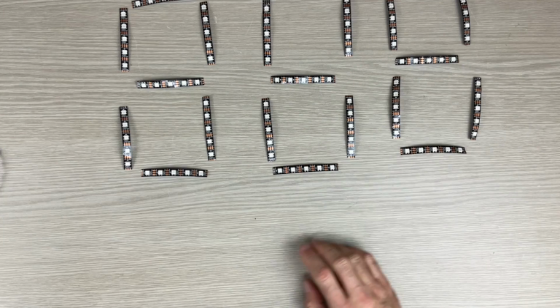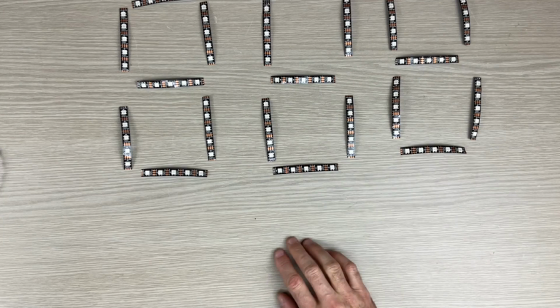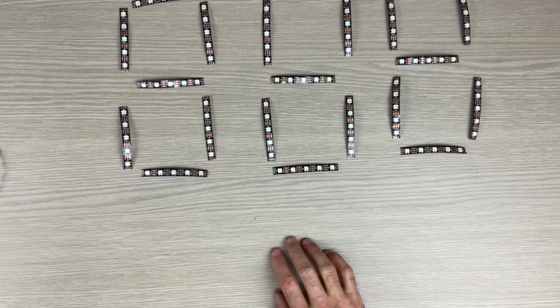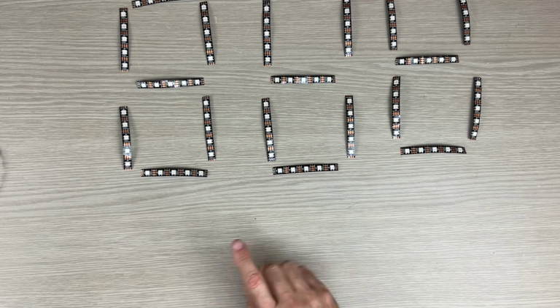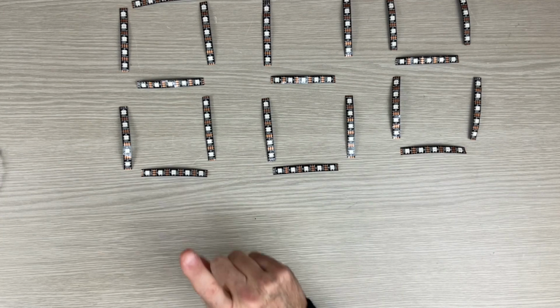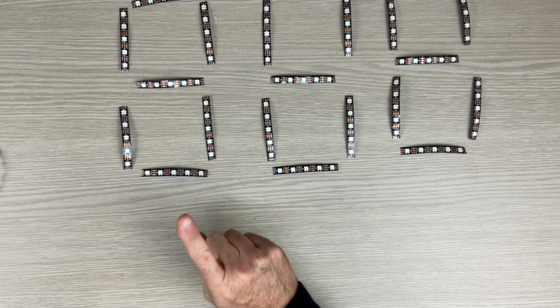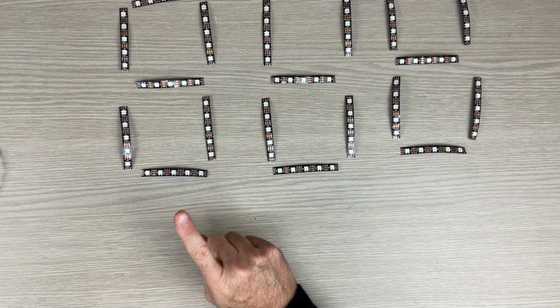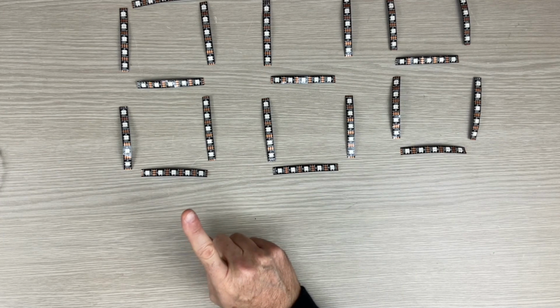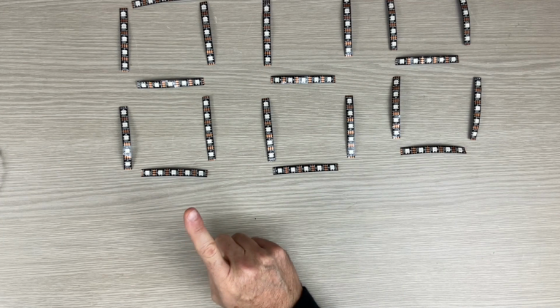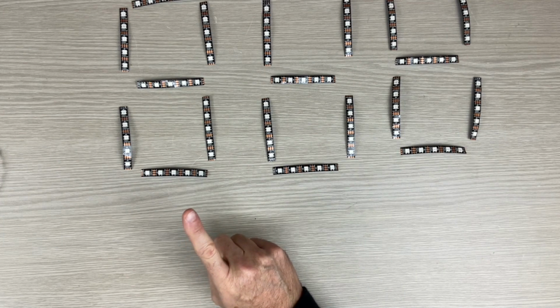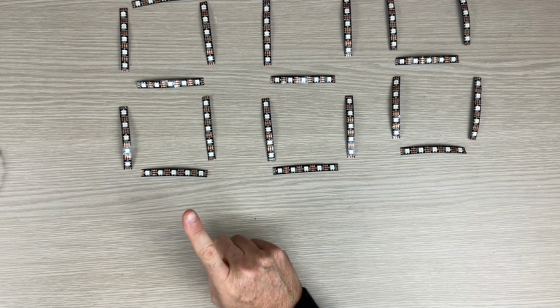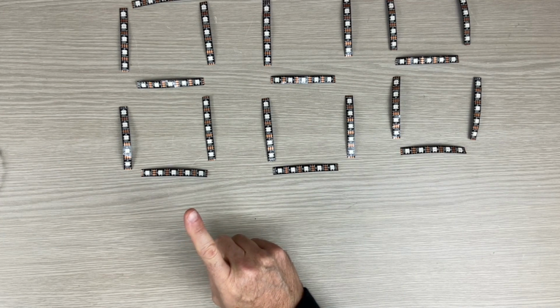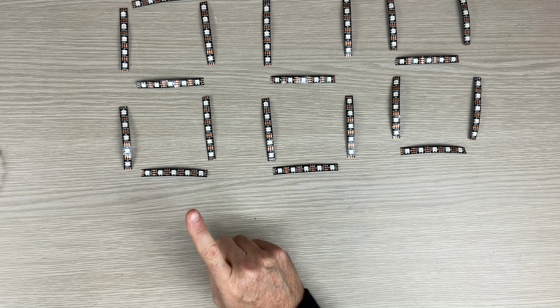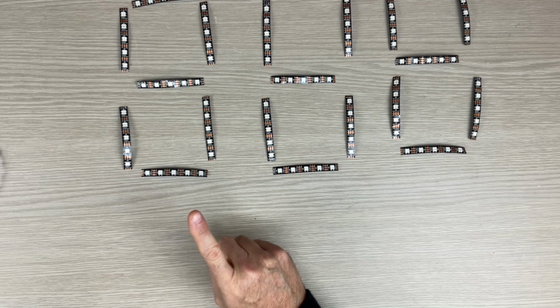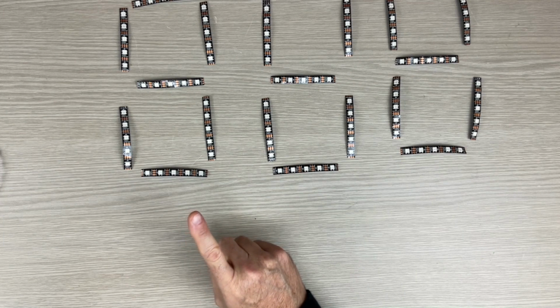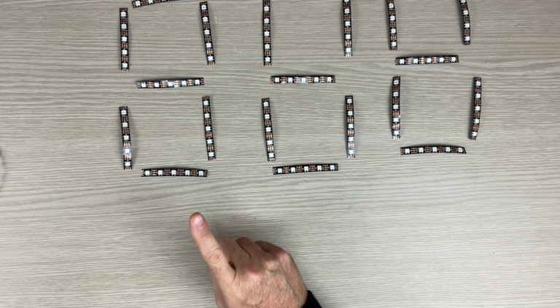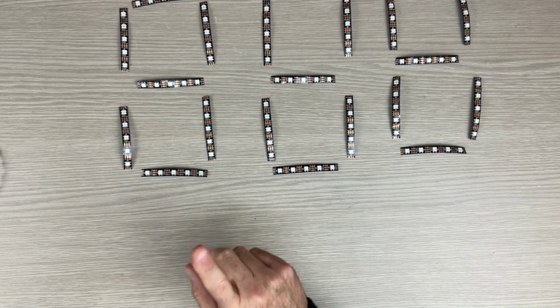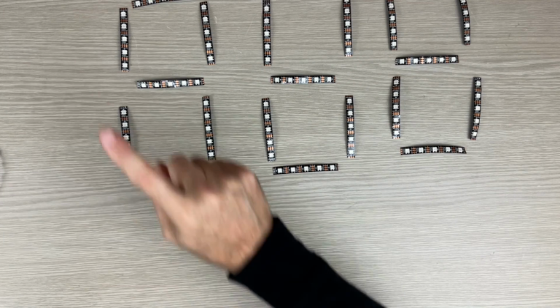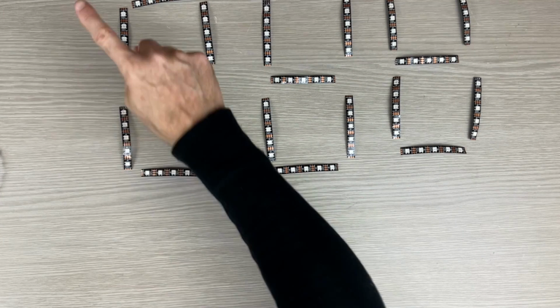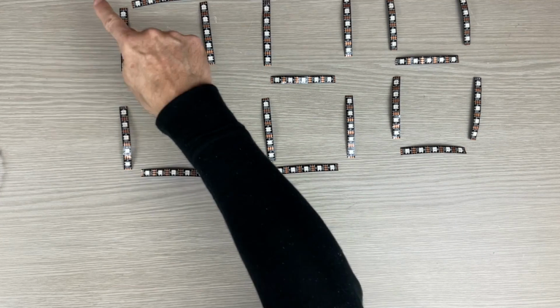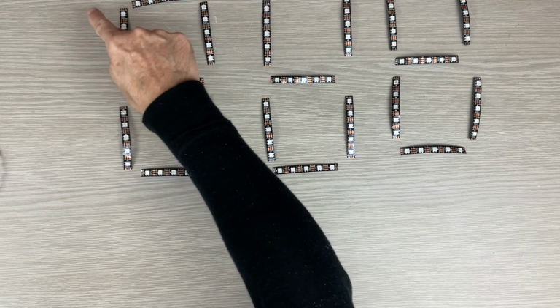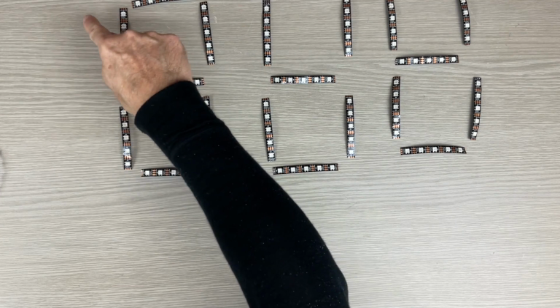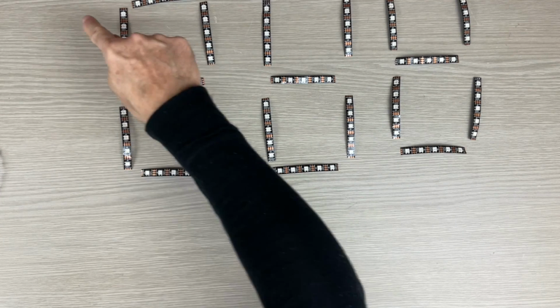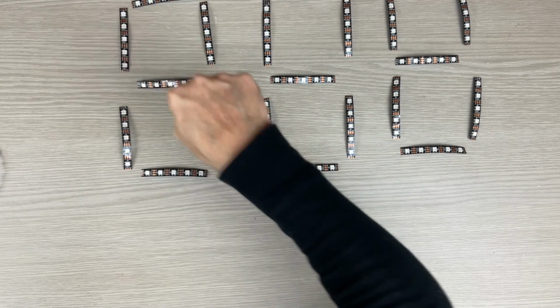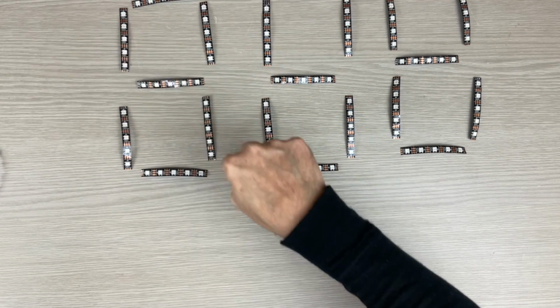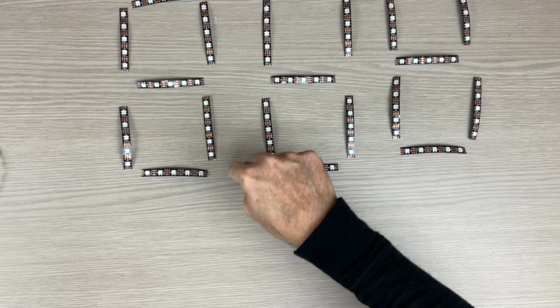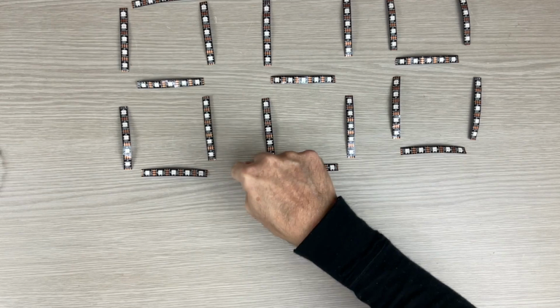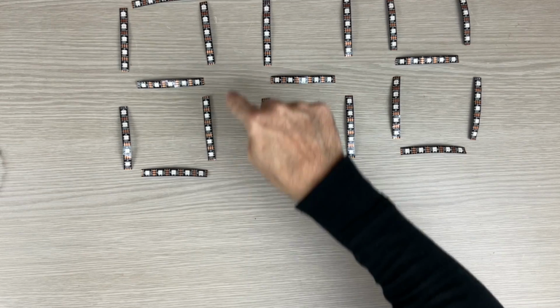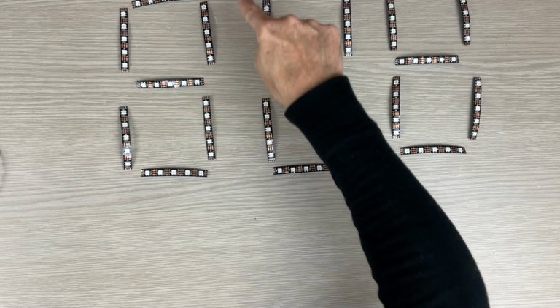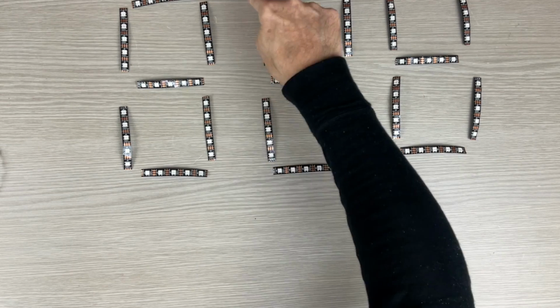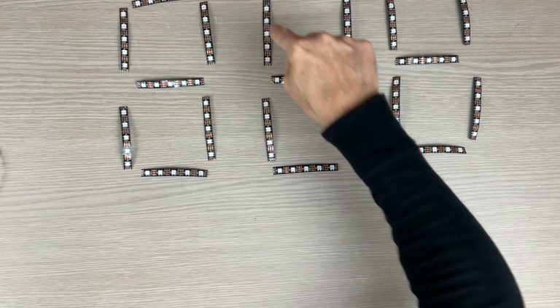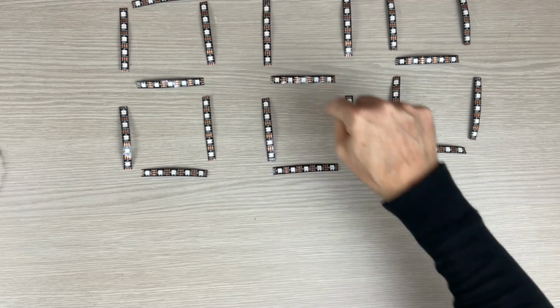Hey, something is still missing! Dots are missing, so let's cut those two!